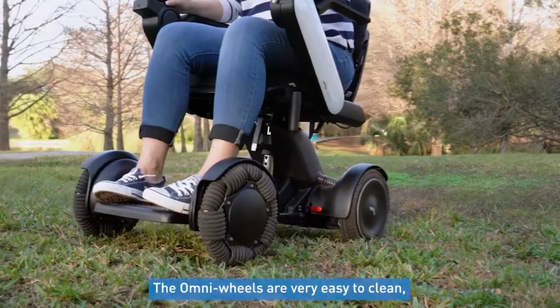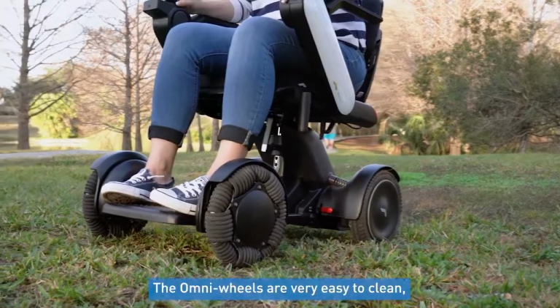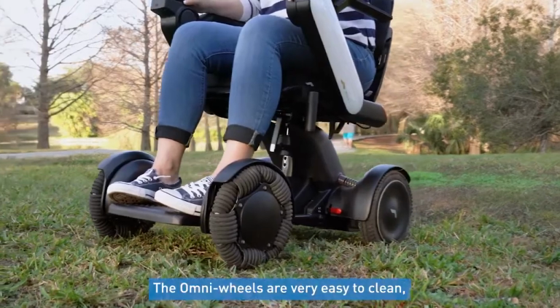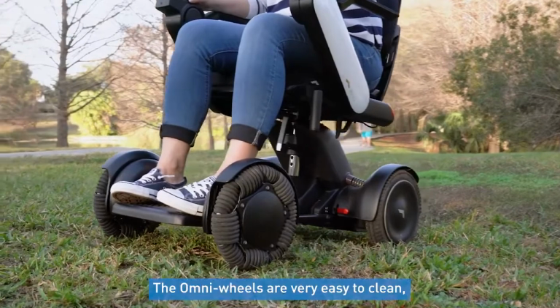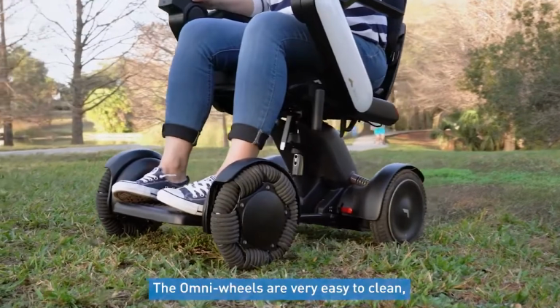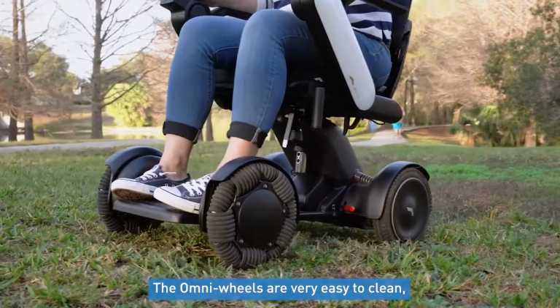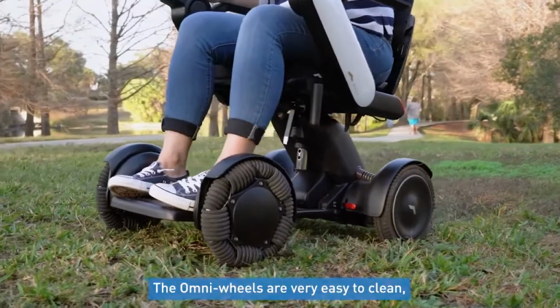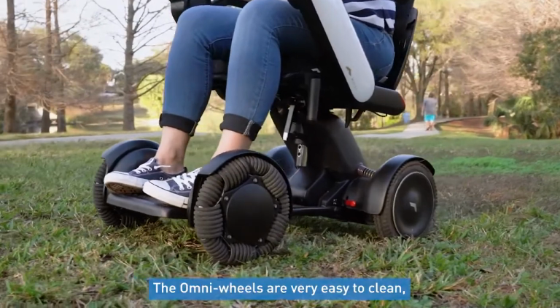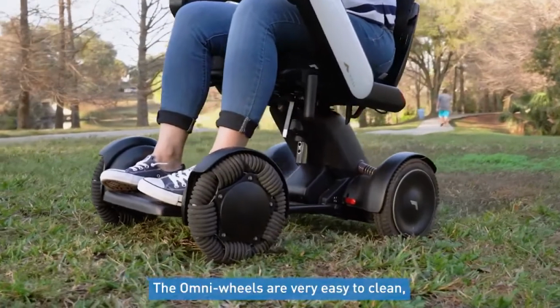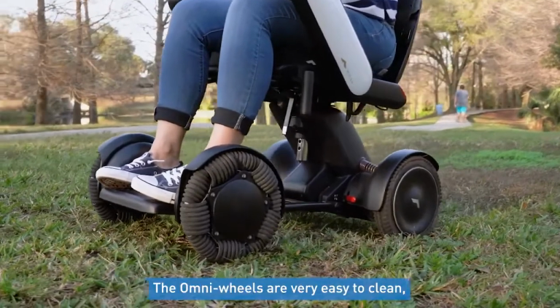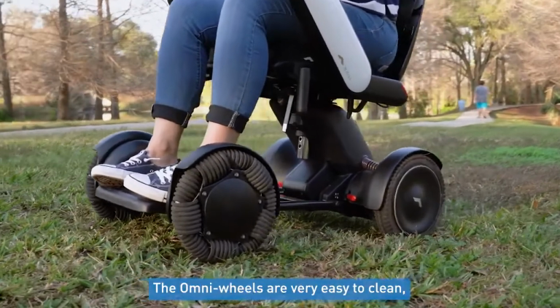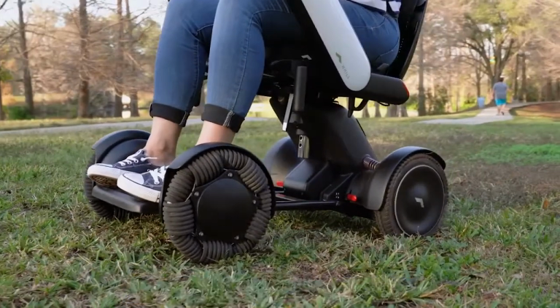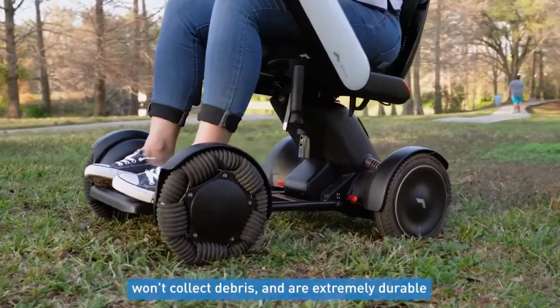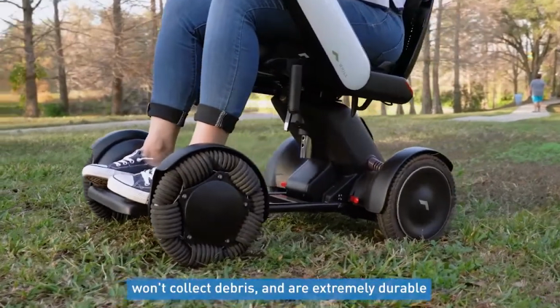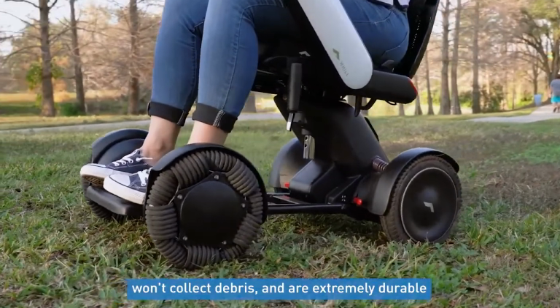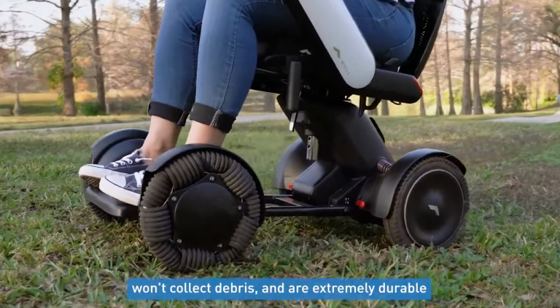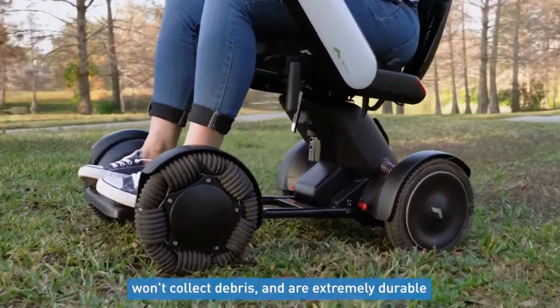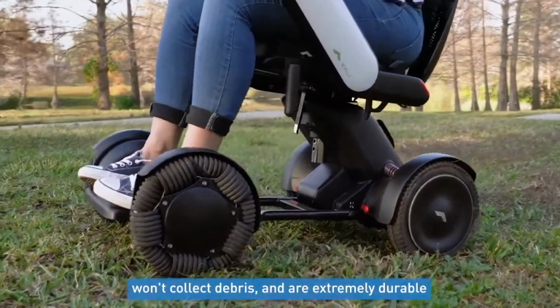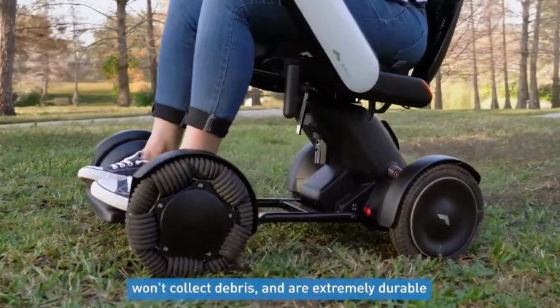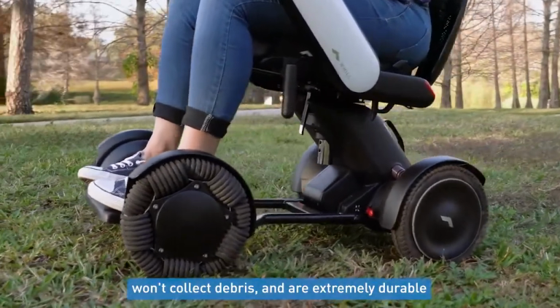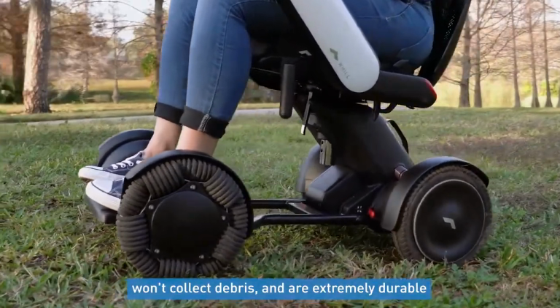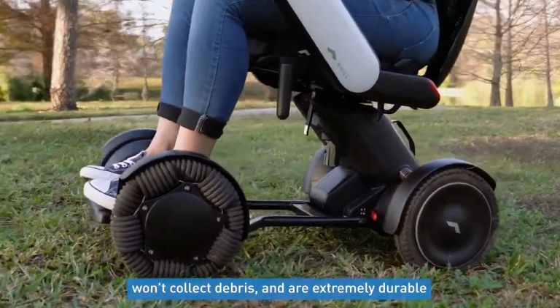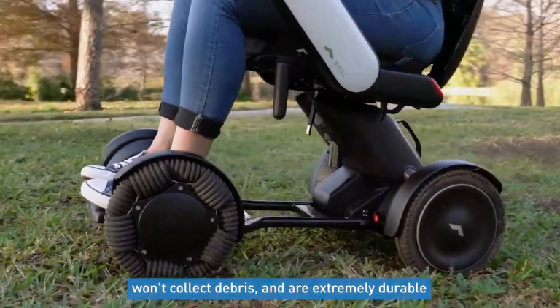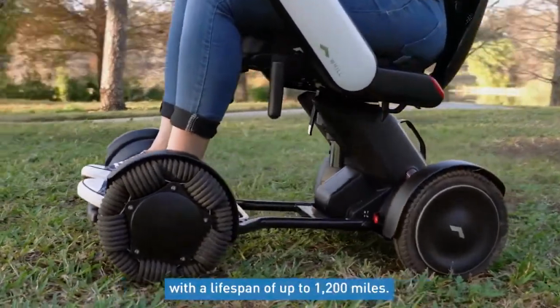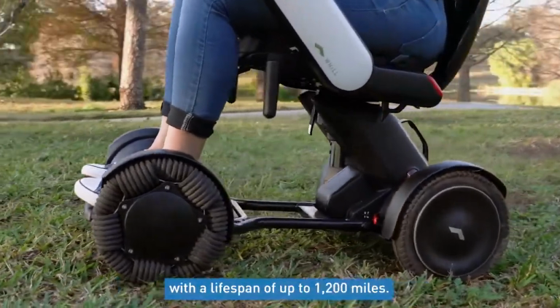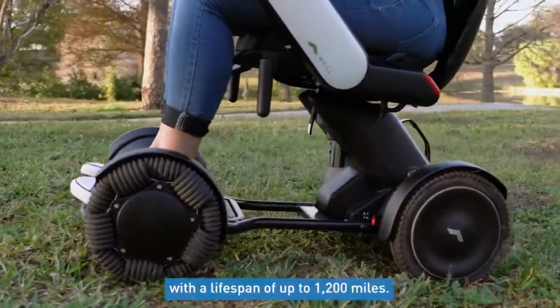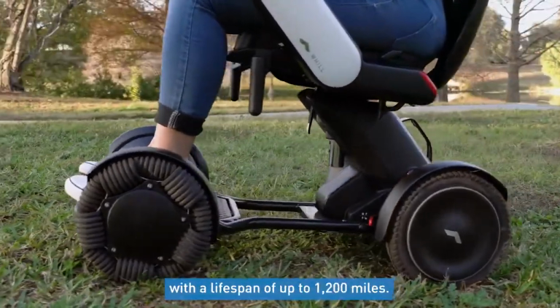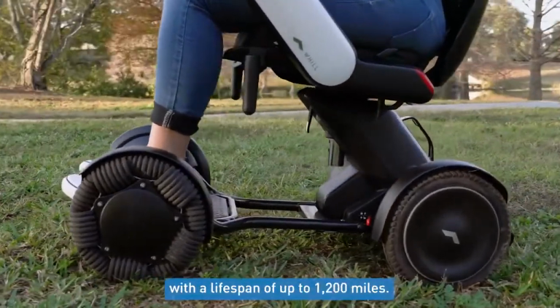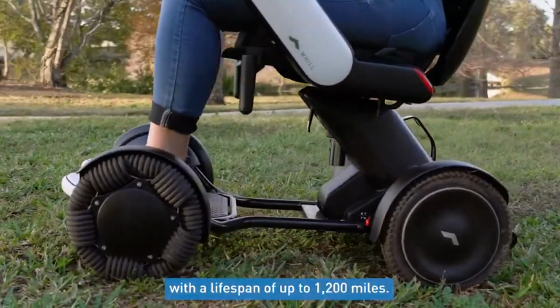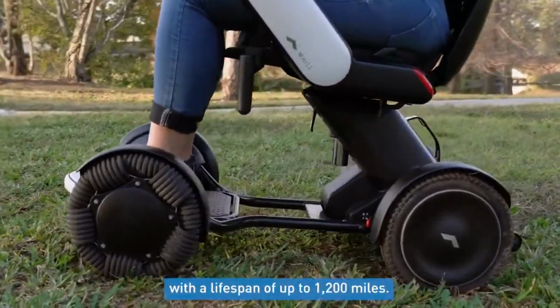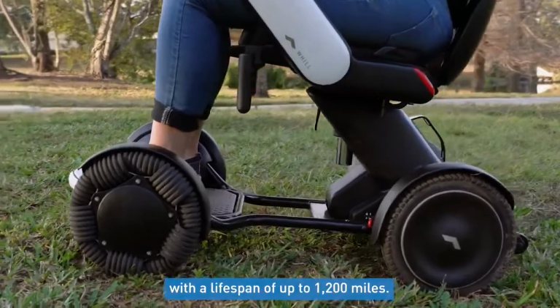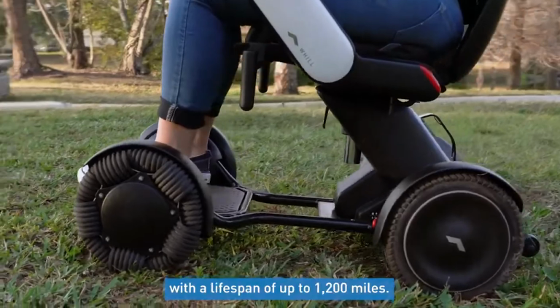The Omni wheels are also very easy to clean, won't collect debris, and are extremely durable with a lifespan of up to 1,200 miles.